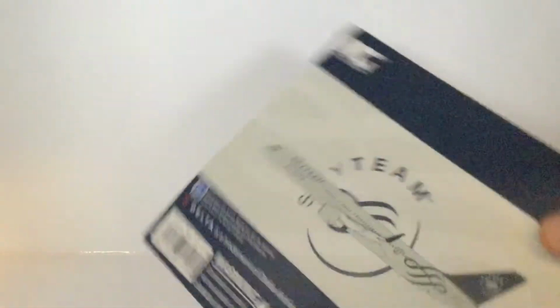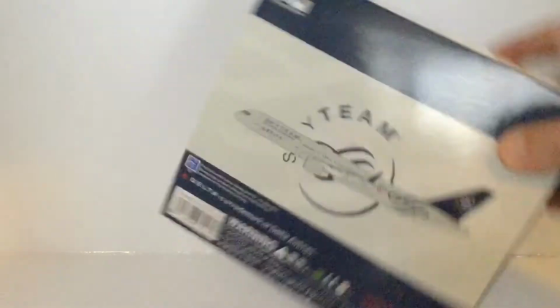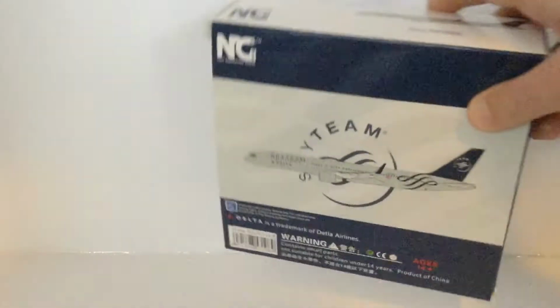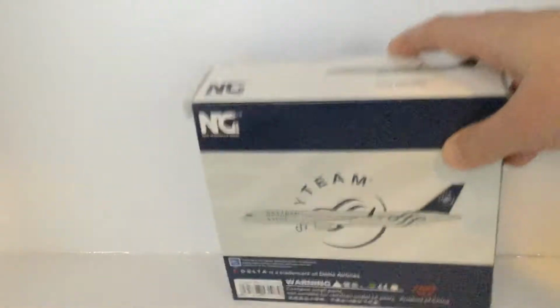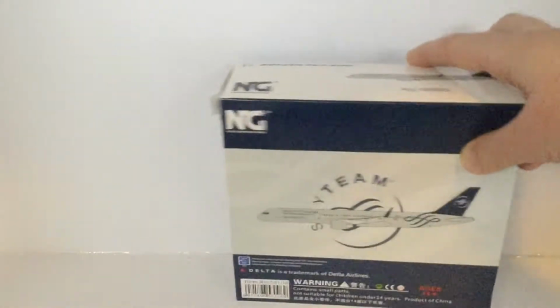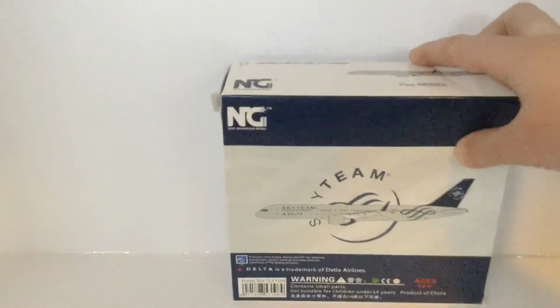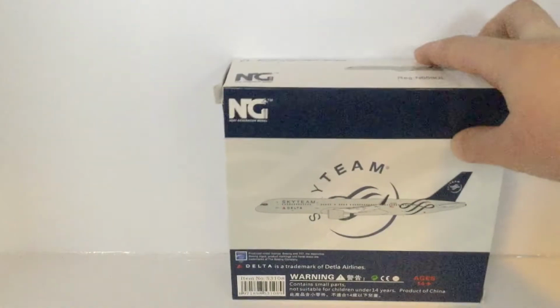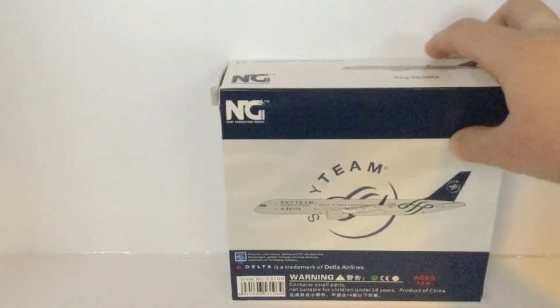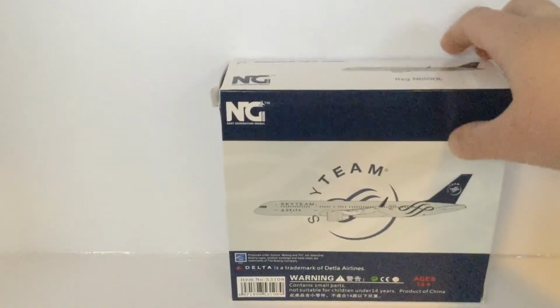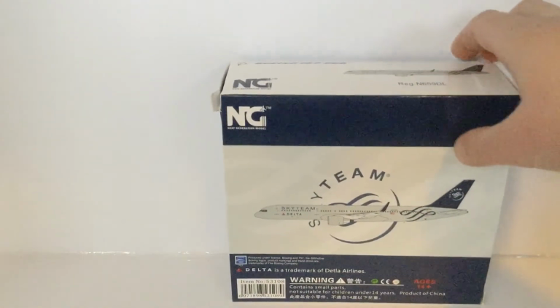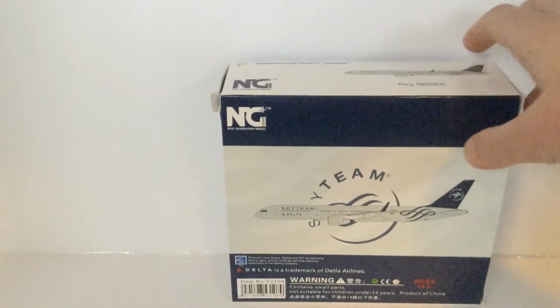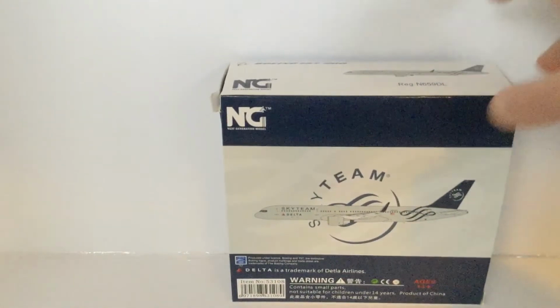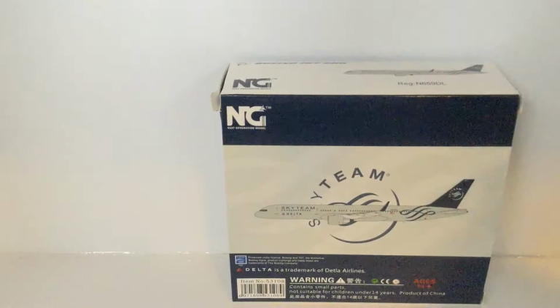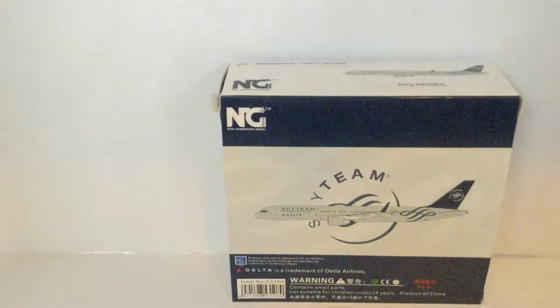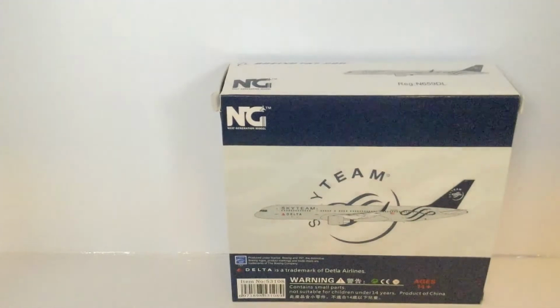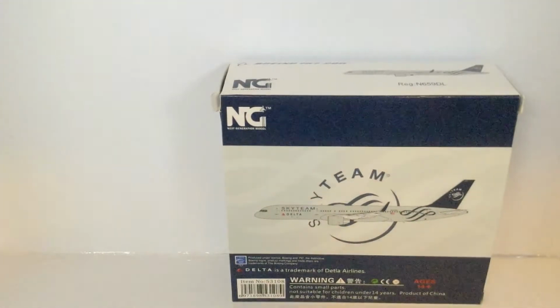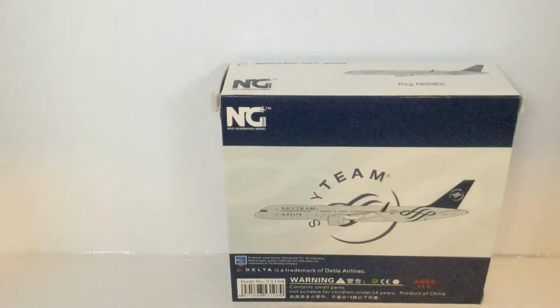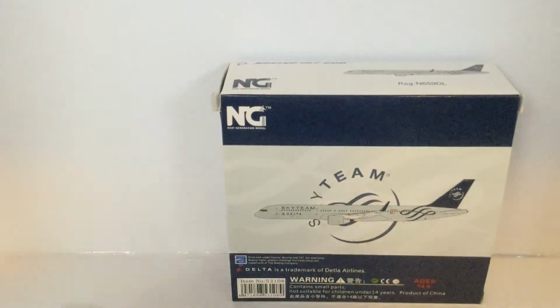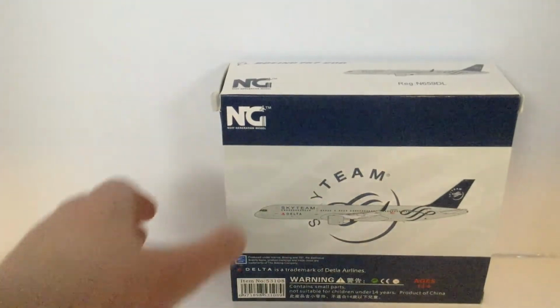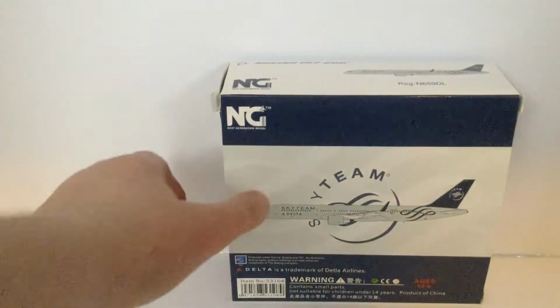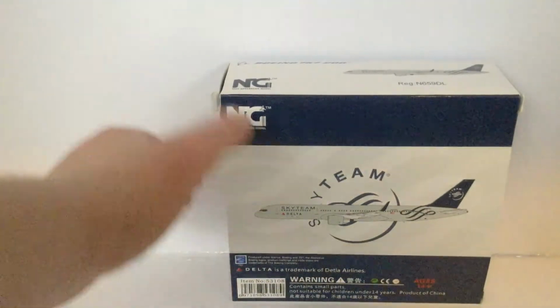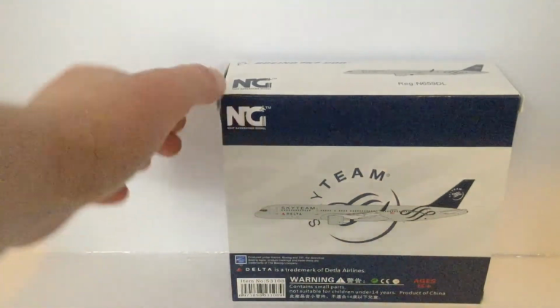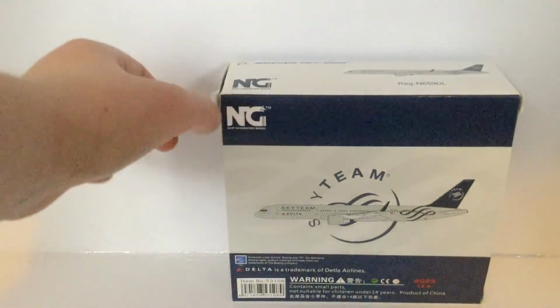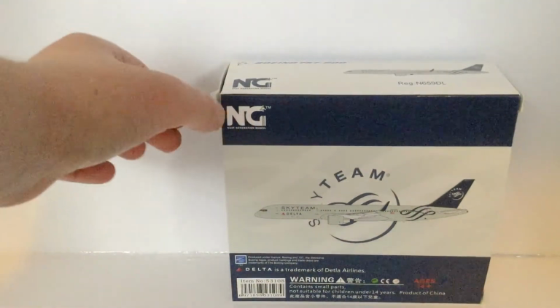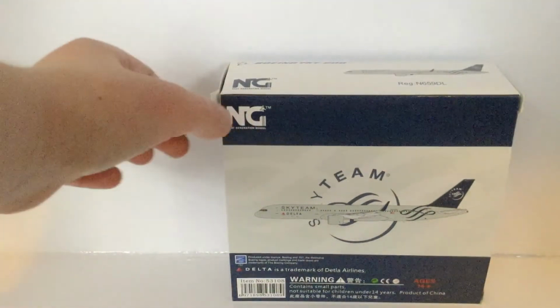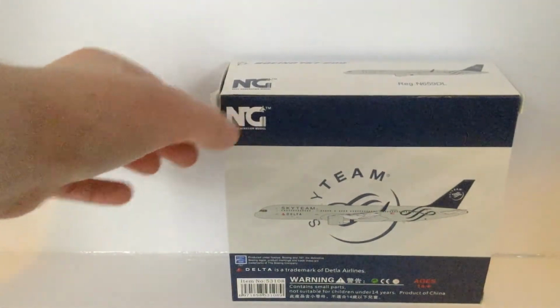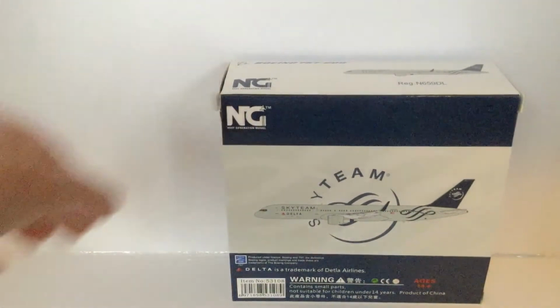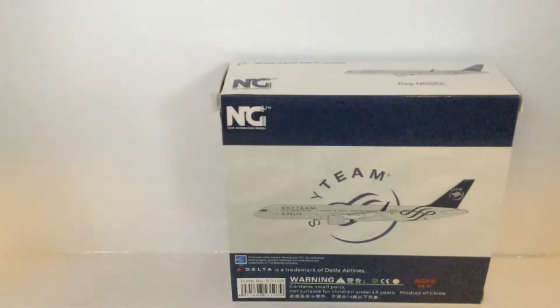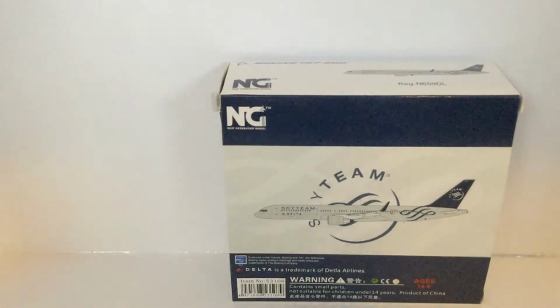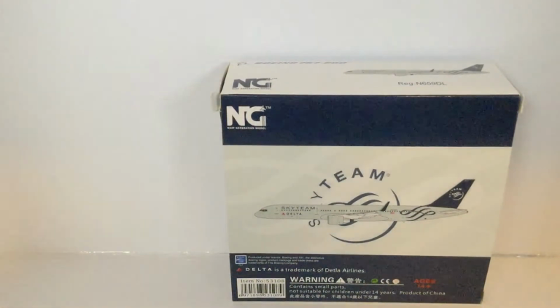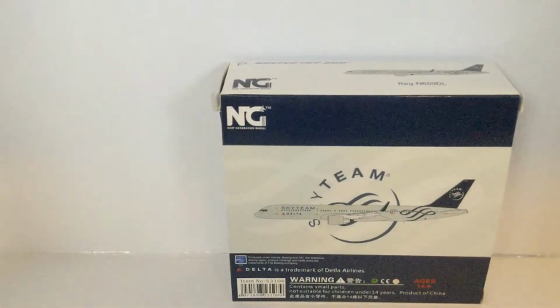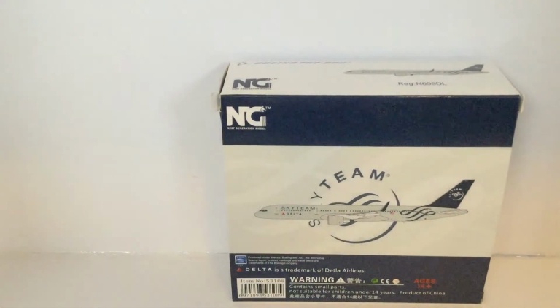Going on to the back of the box, there are warnings, the aircraft, and NG Models.